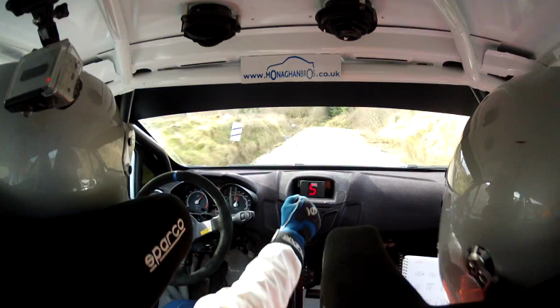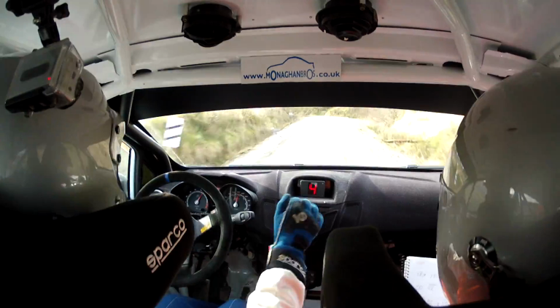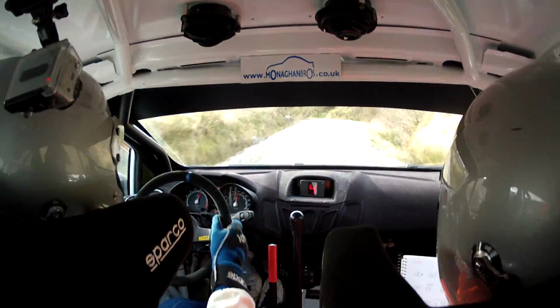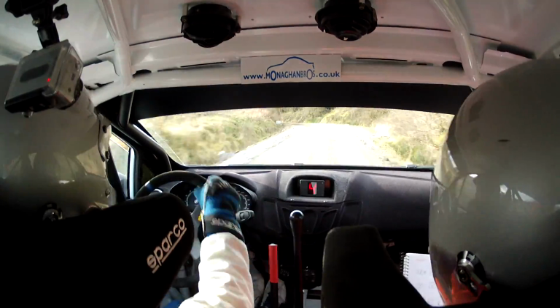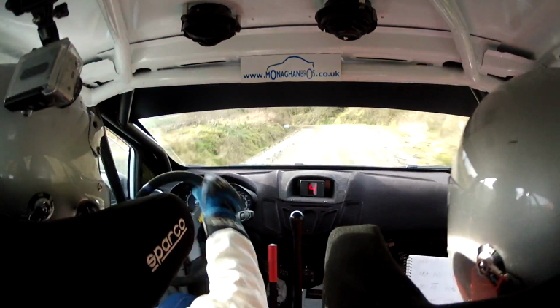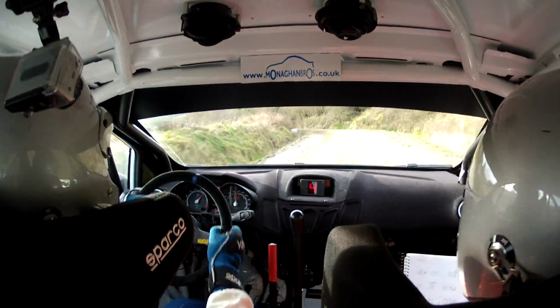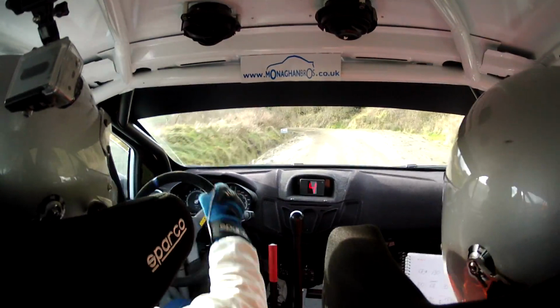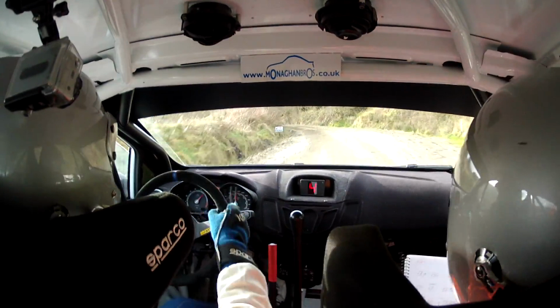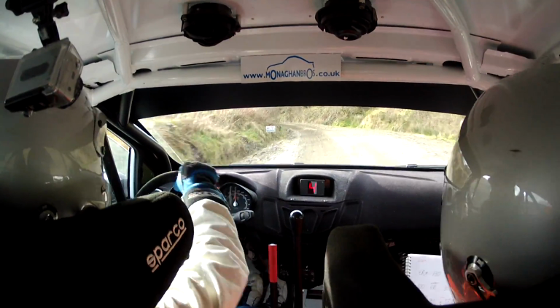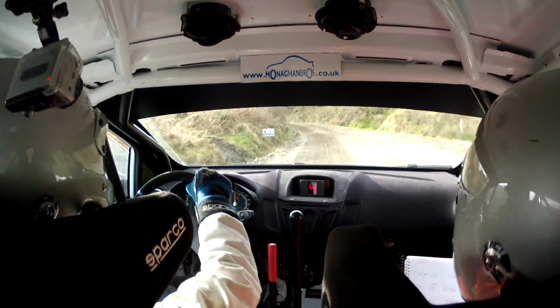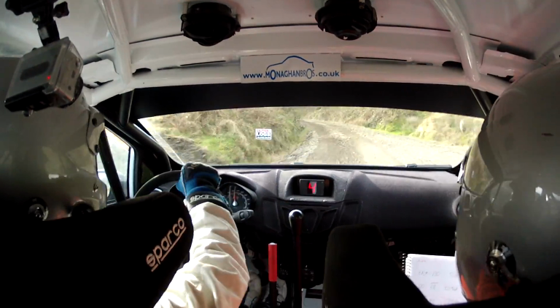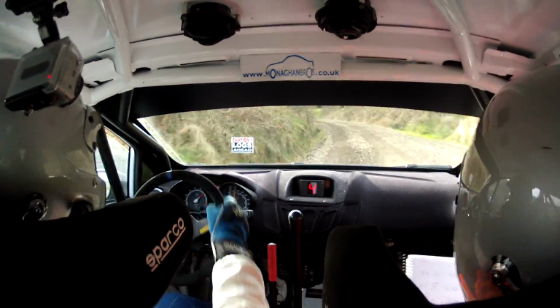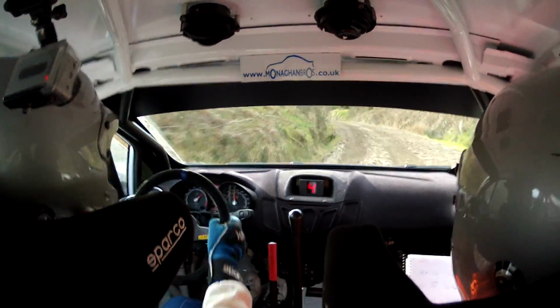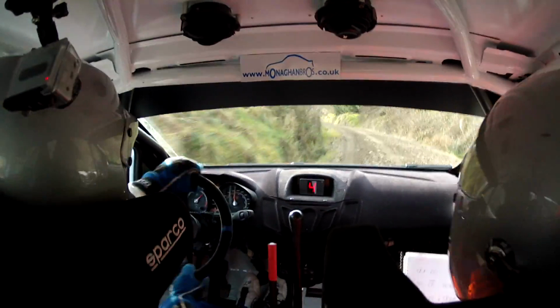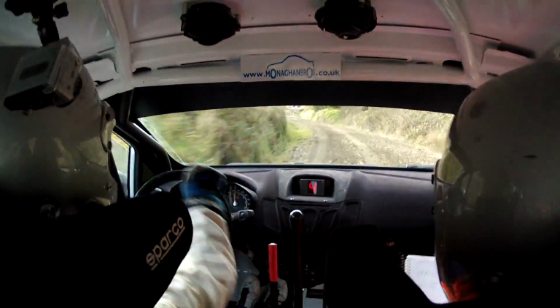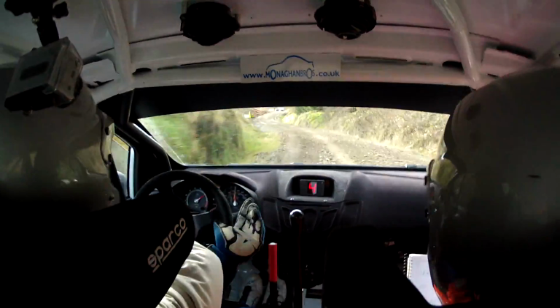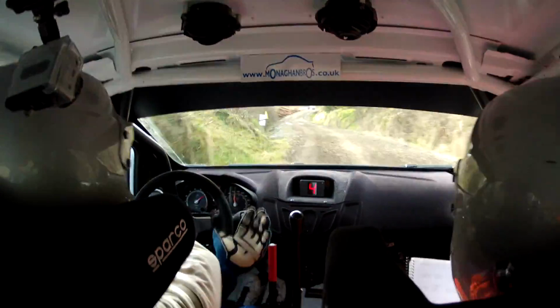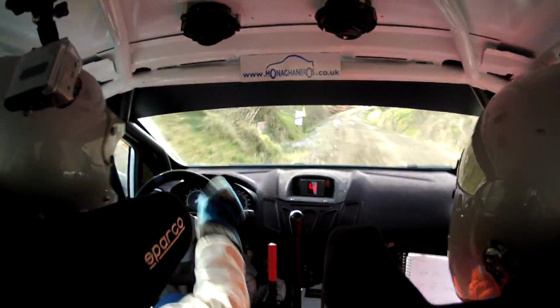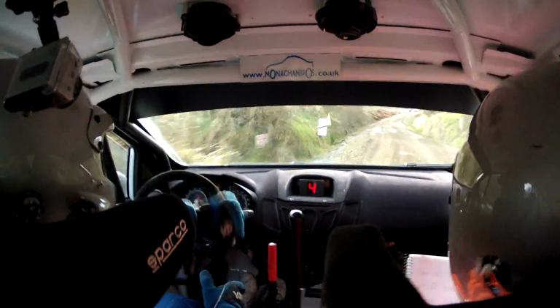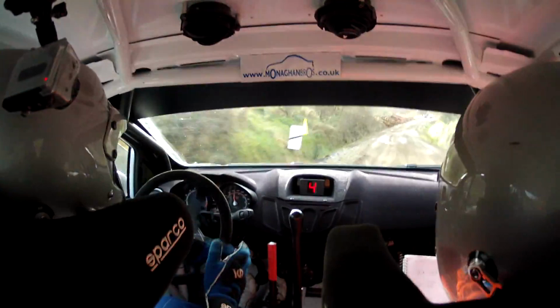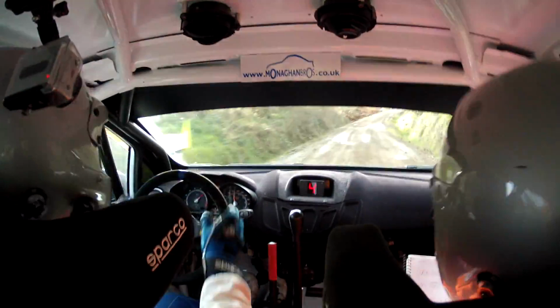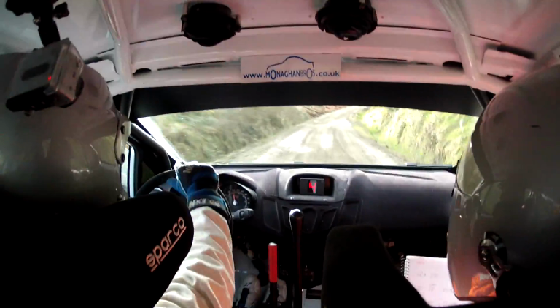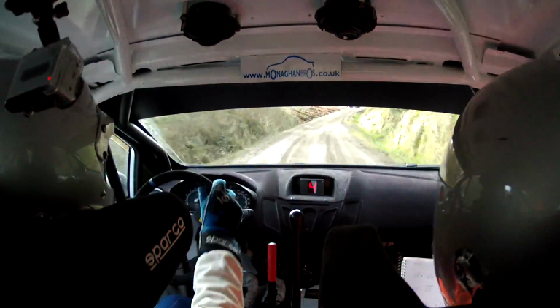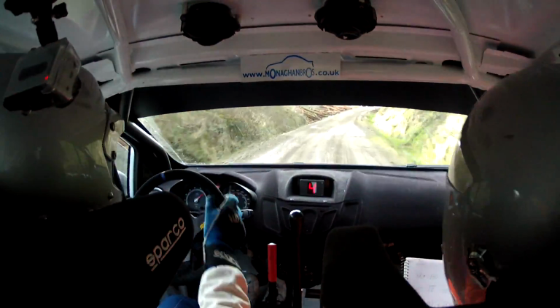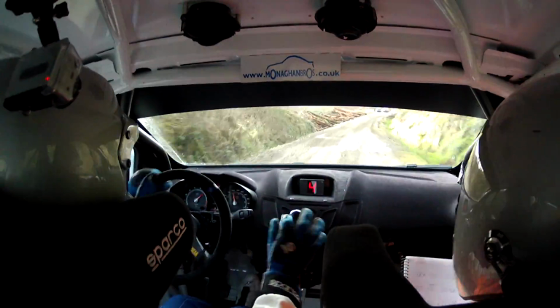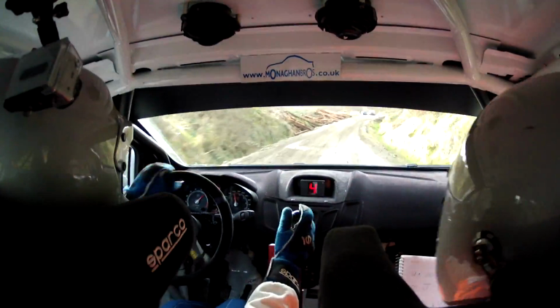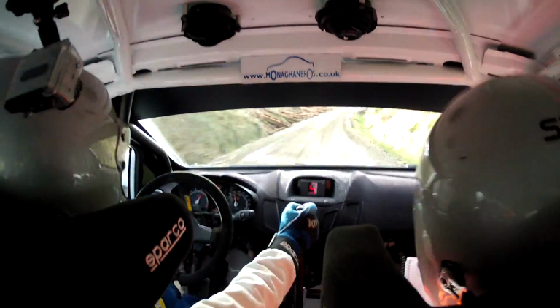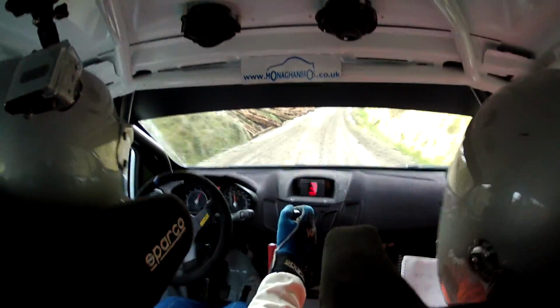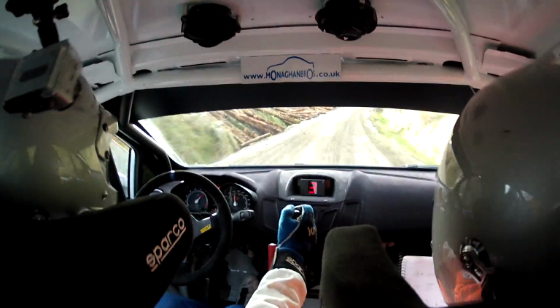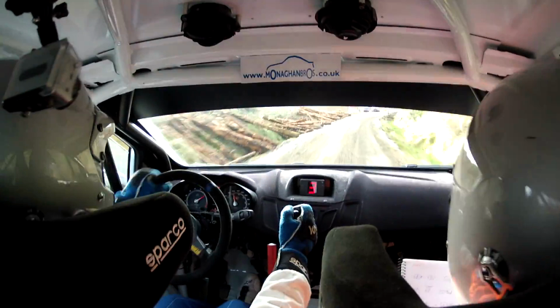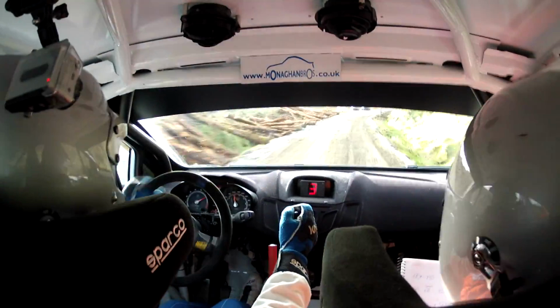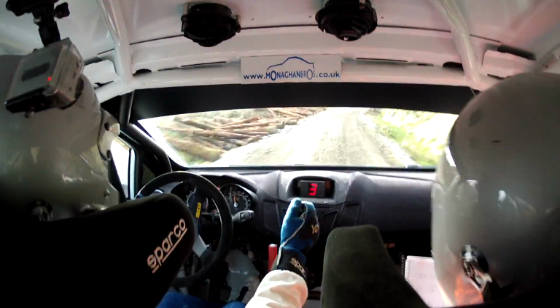100. Right entry bus stop chicane. Open, don't go wide. Repeat: right entry, open, don't go wide.